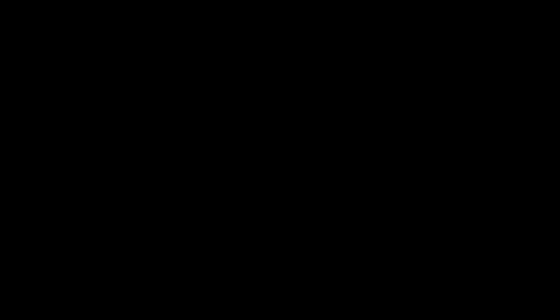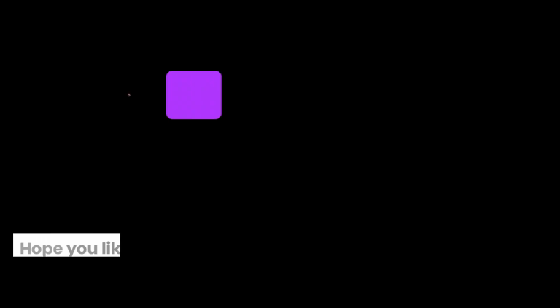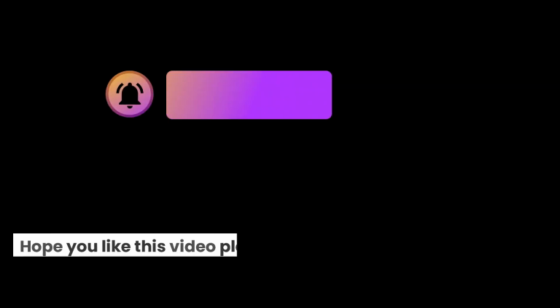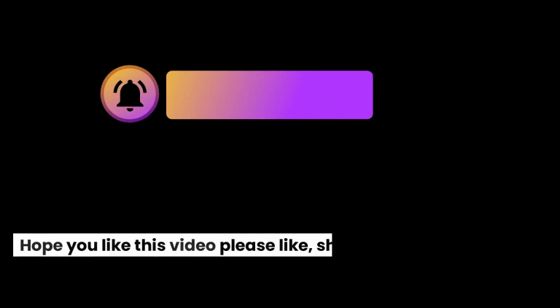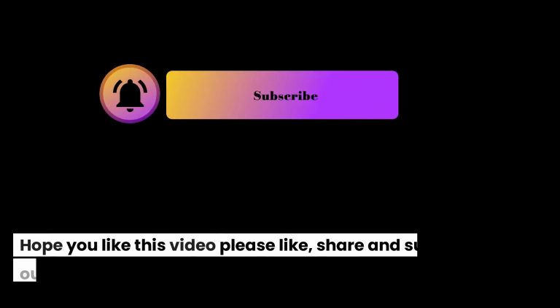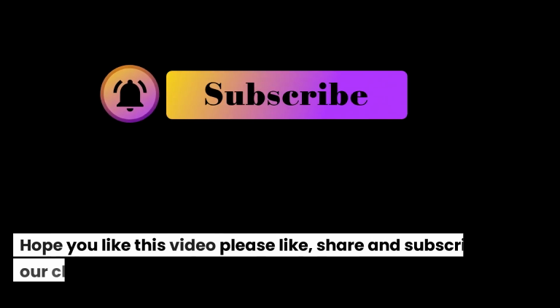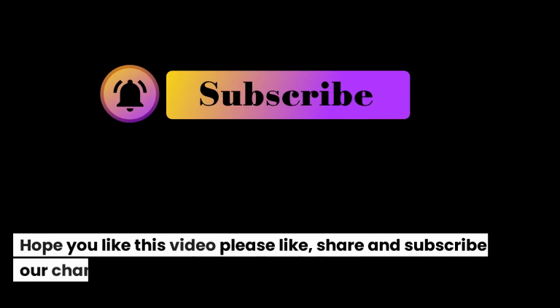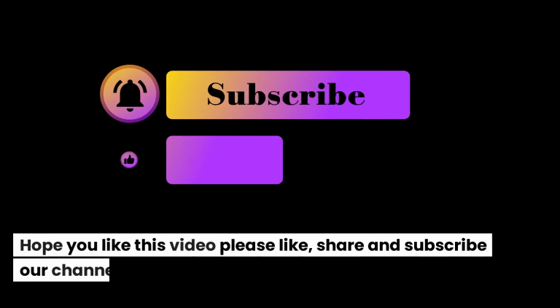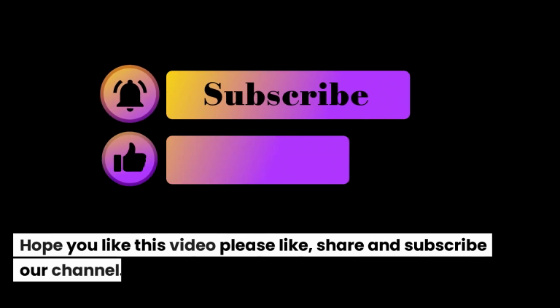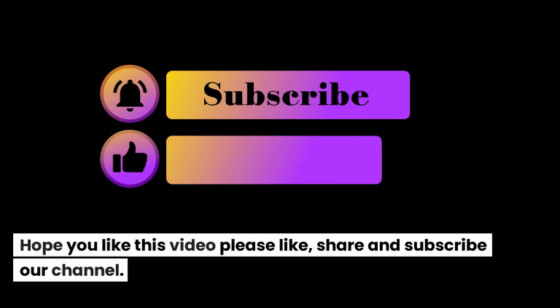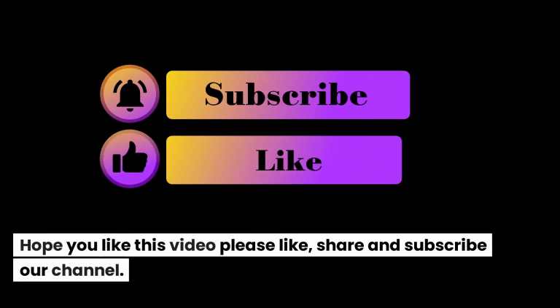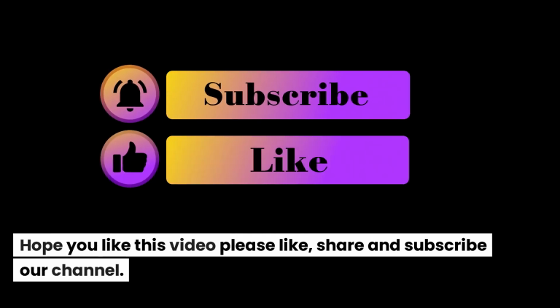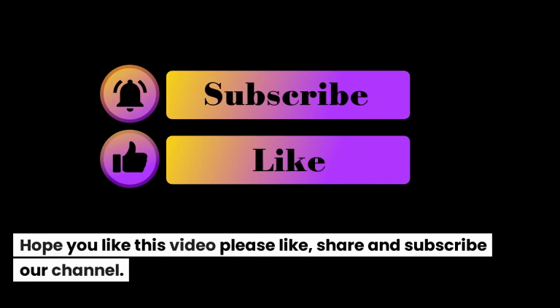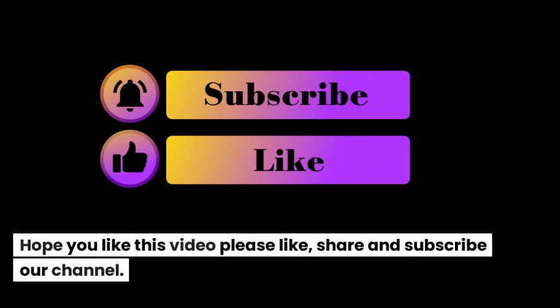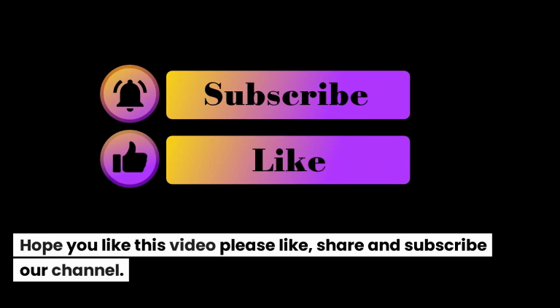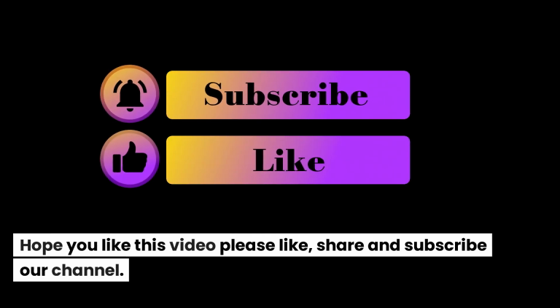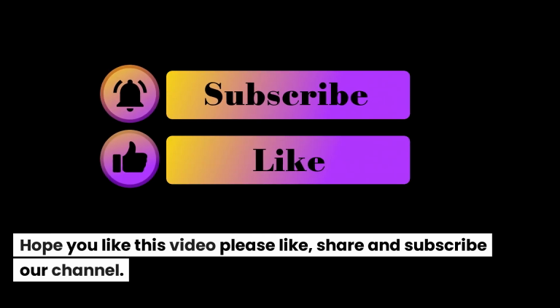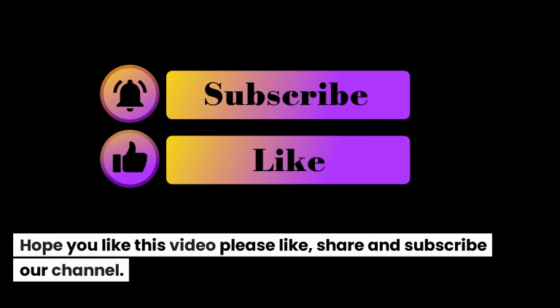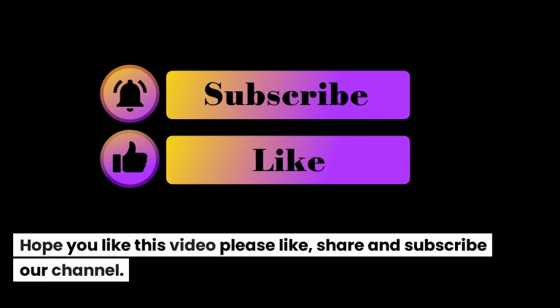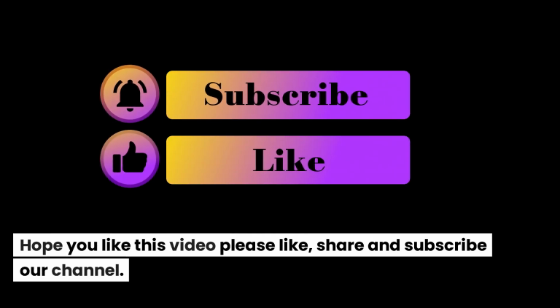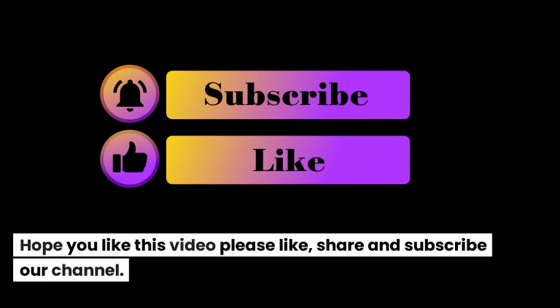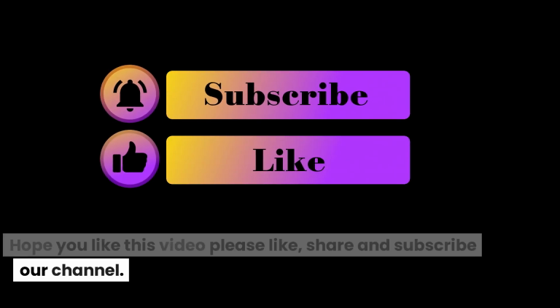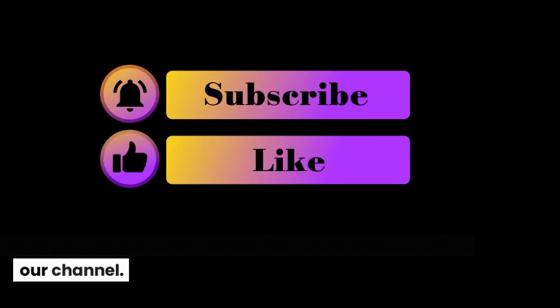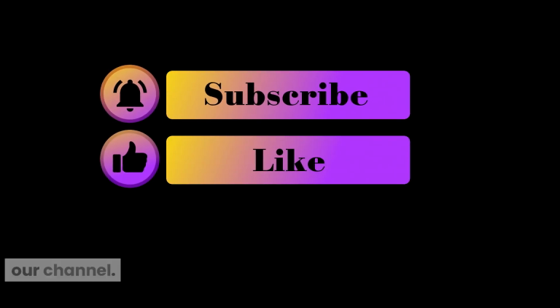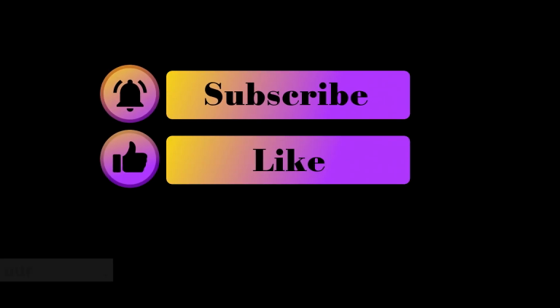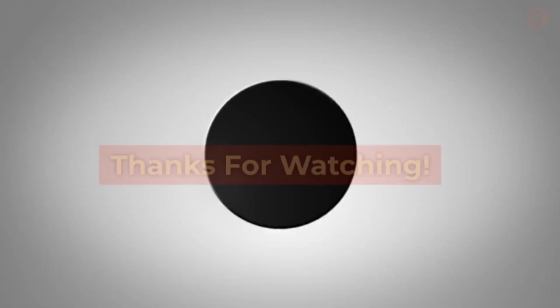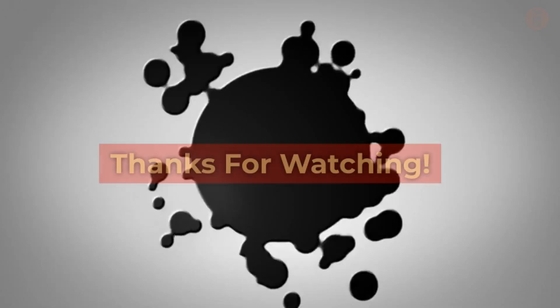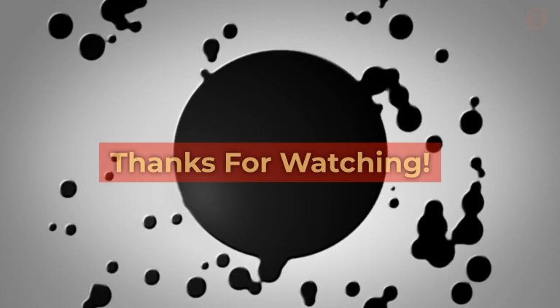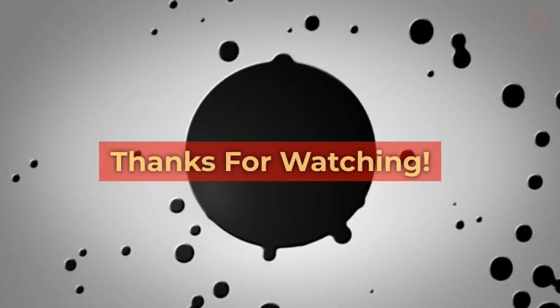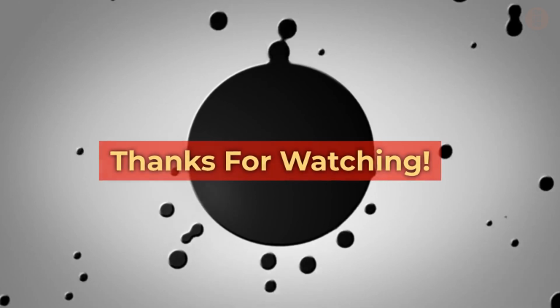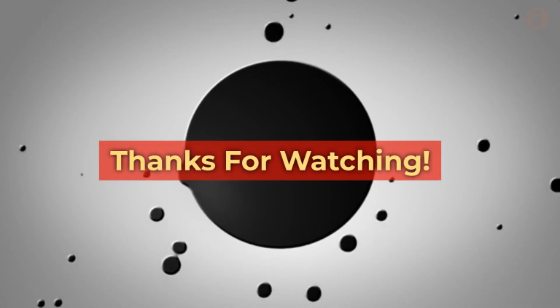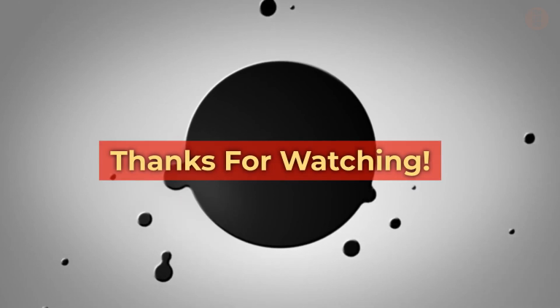Hope you like this video. Please like, share, and subscribe to our channel. Thanks for watching.